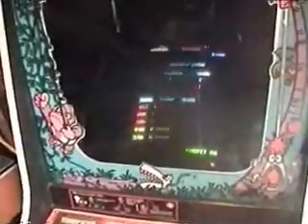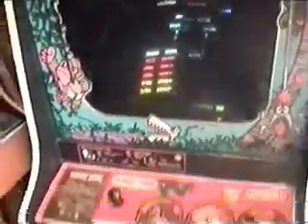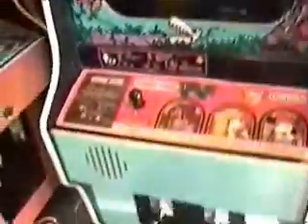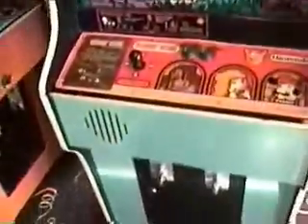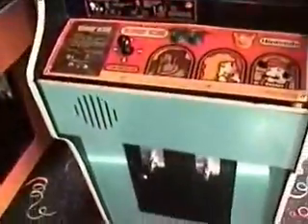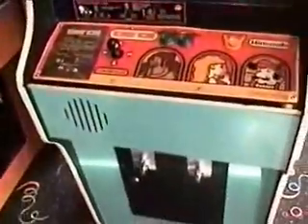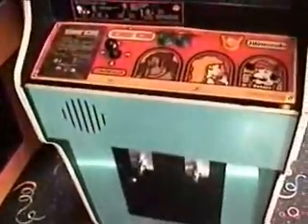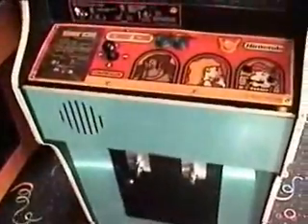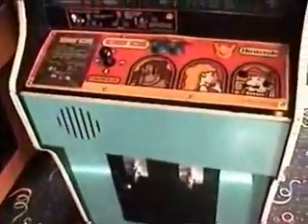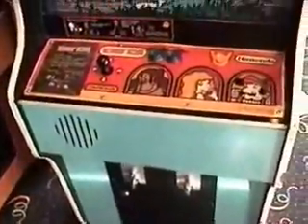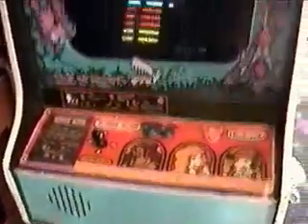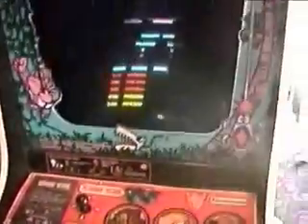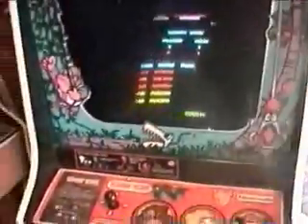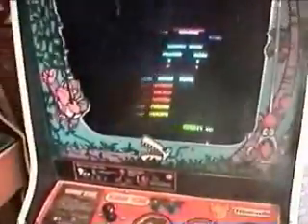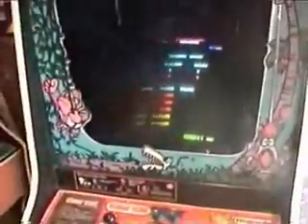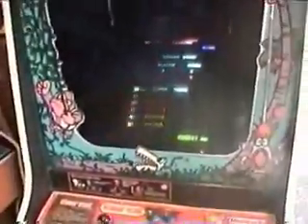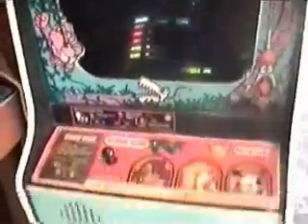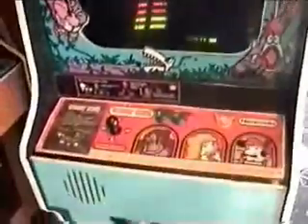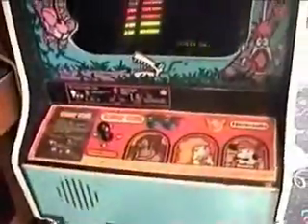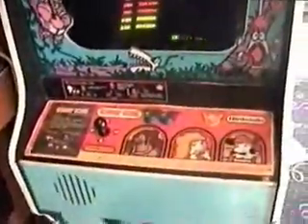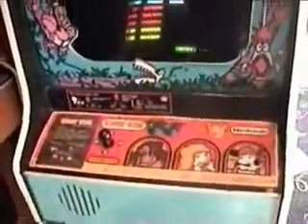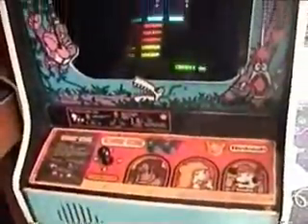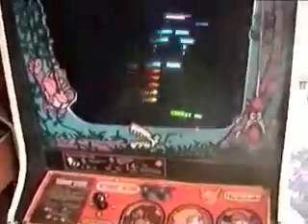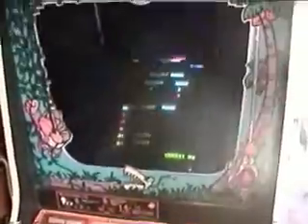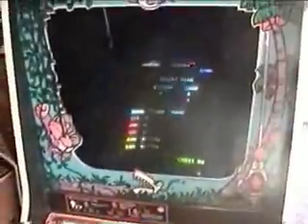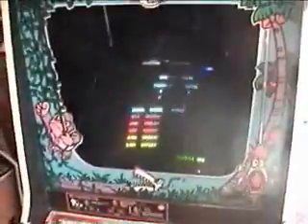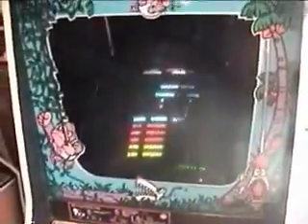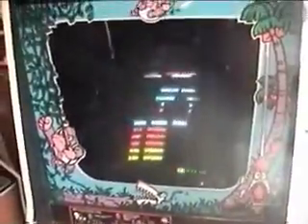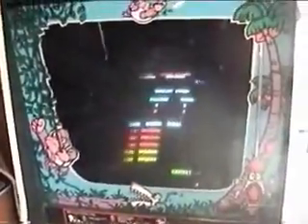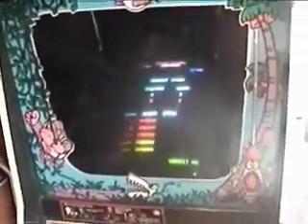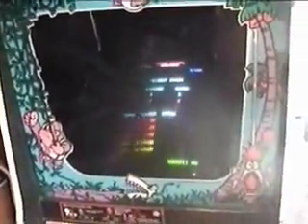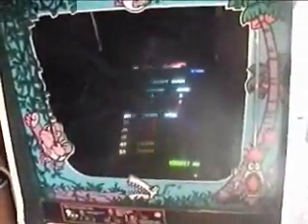Here we have Donkey Kong. For those of you who have played the game or collect this game, you're familiar with it.